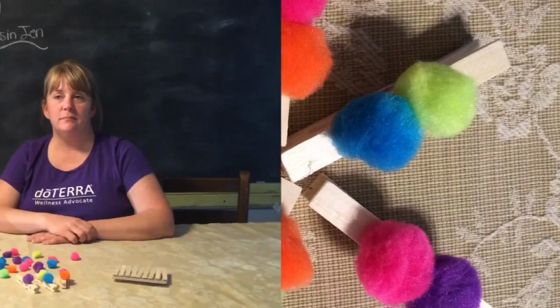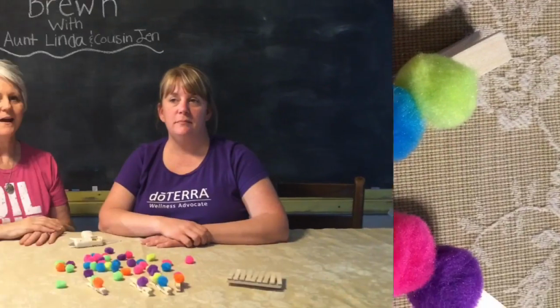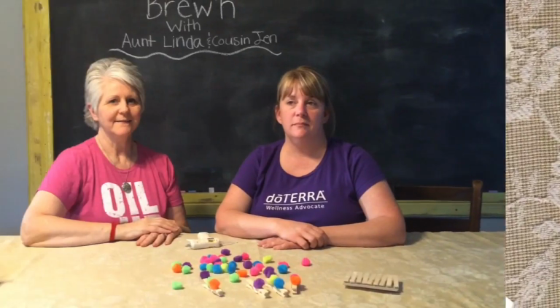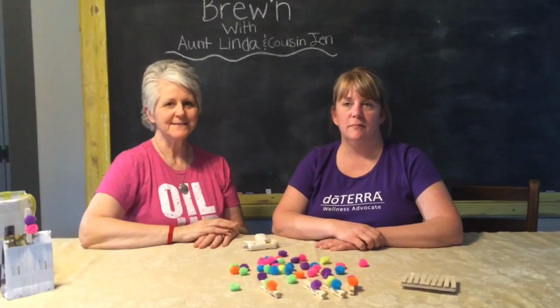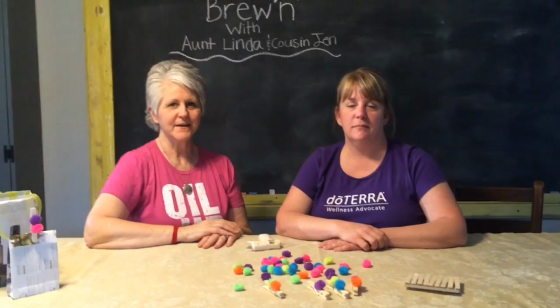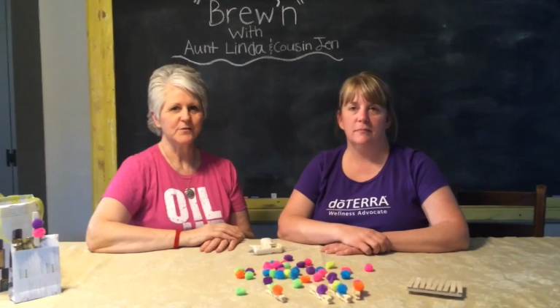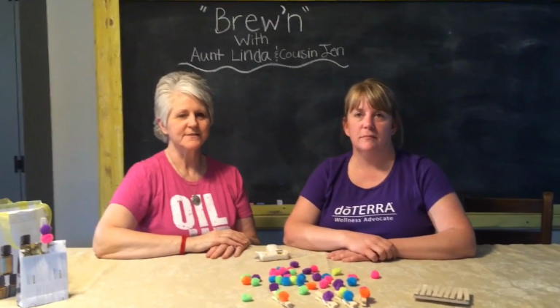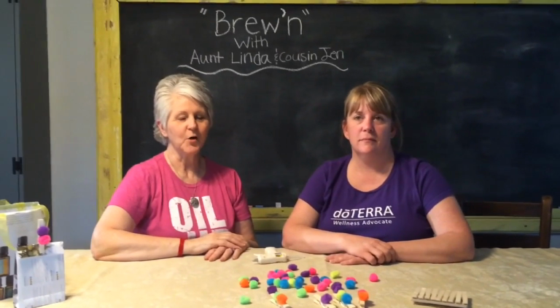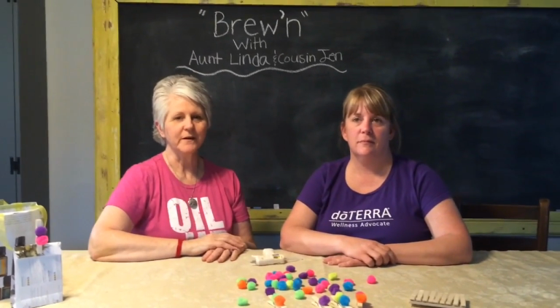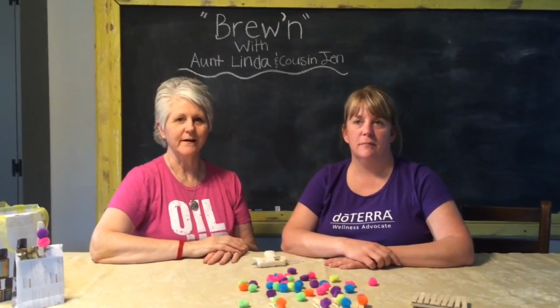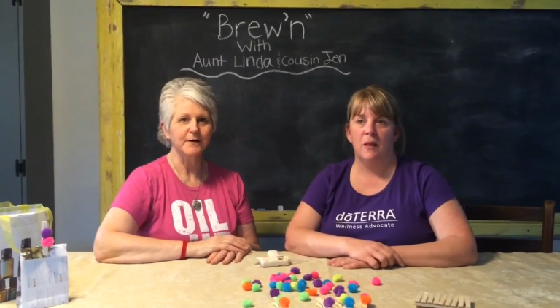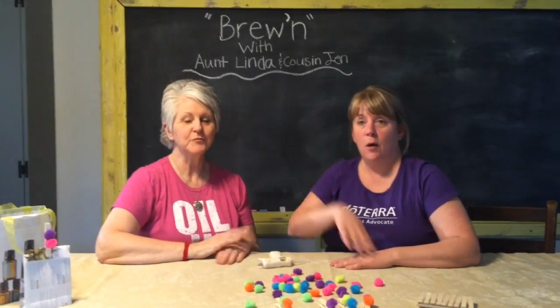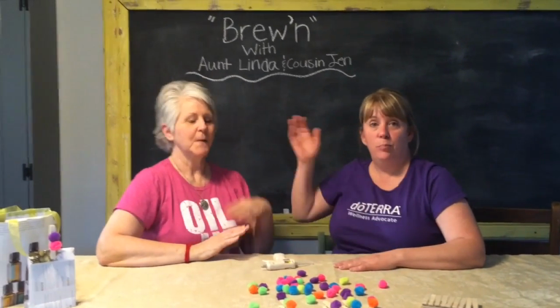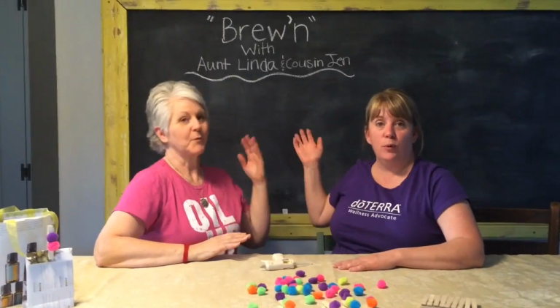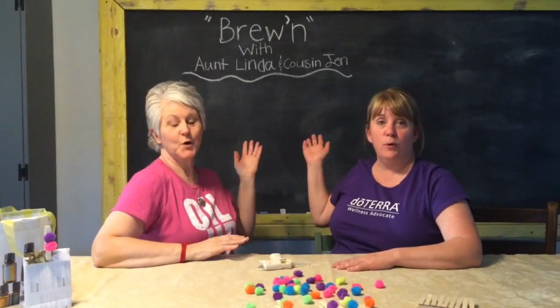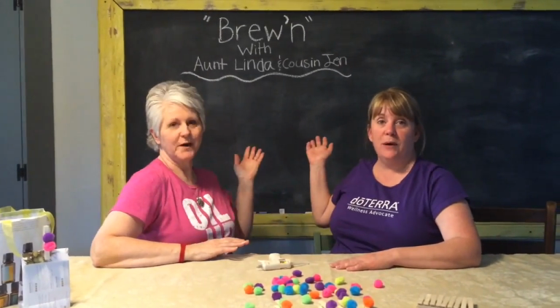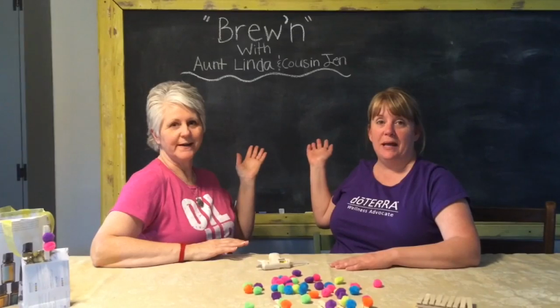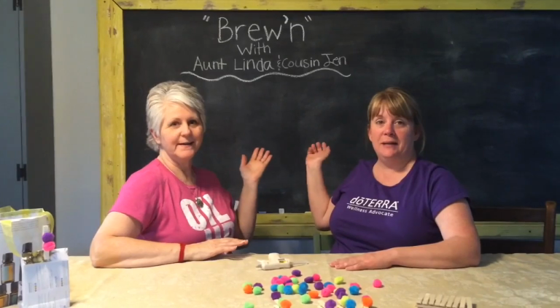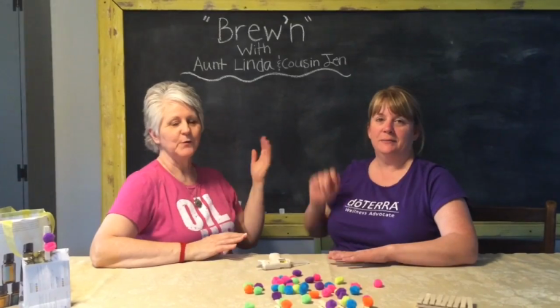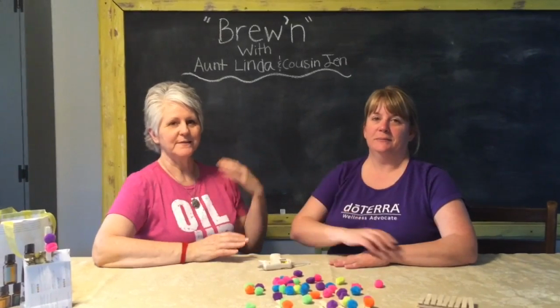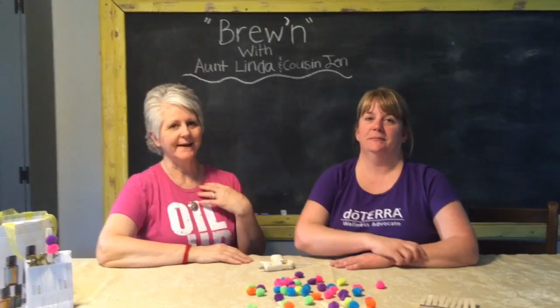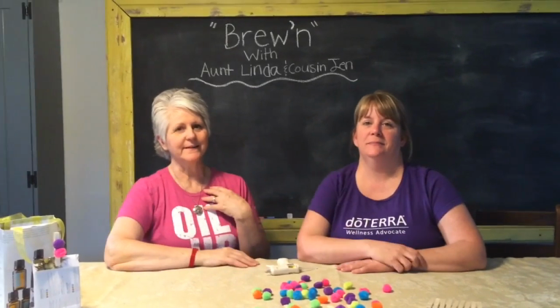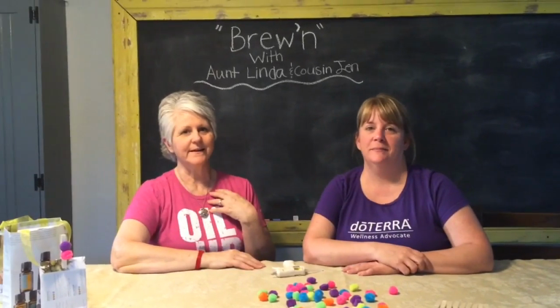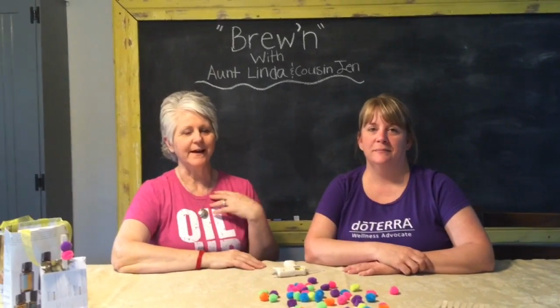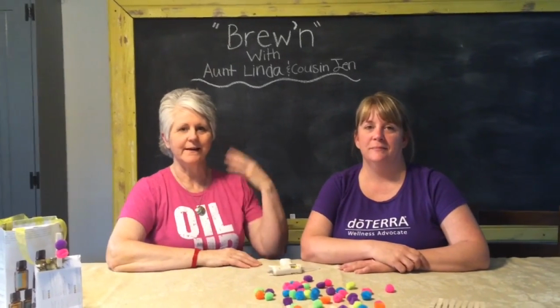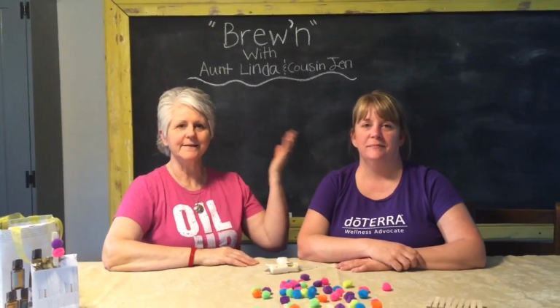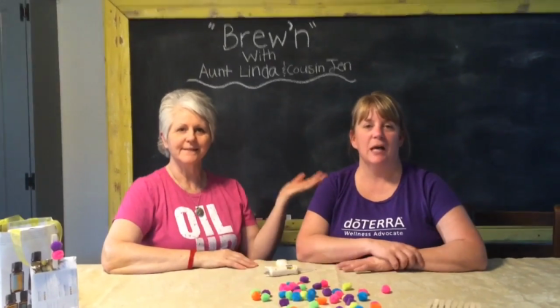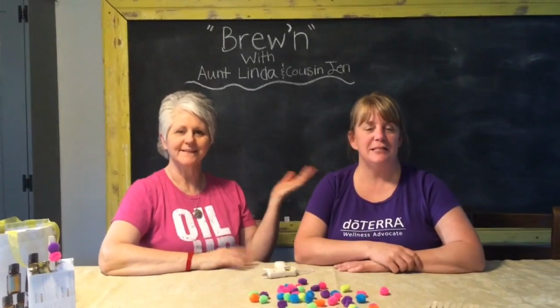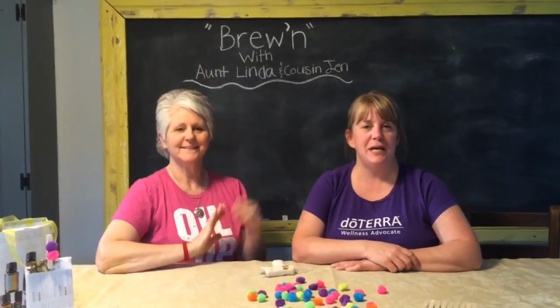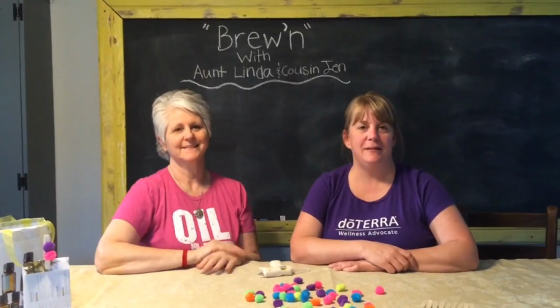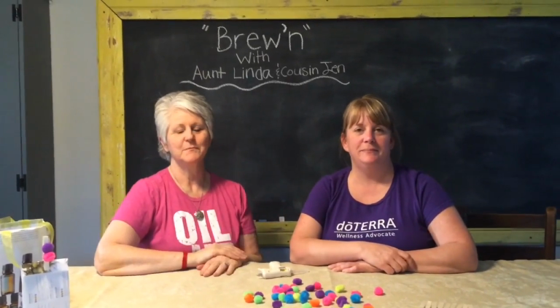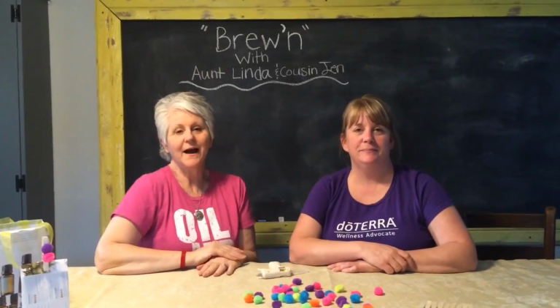And that's another installment of Brewin' with Ann Linda and Cousin Jen. Bye!